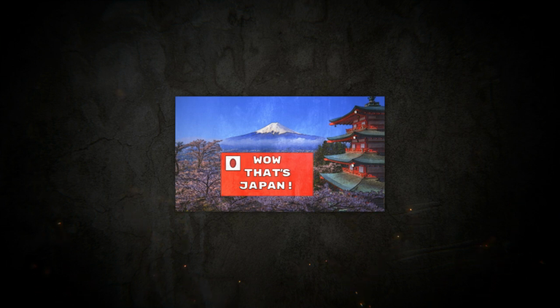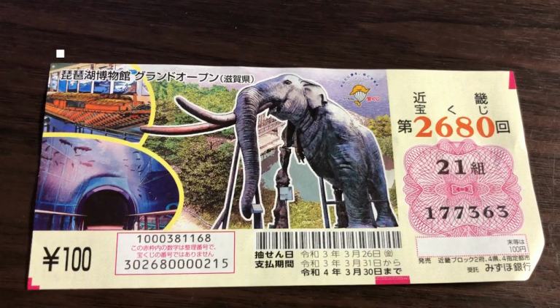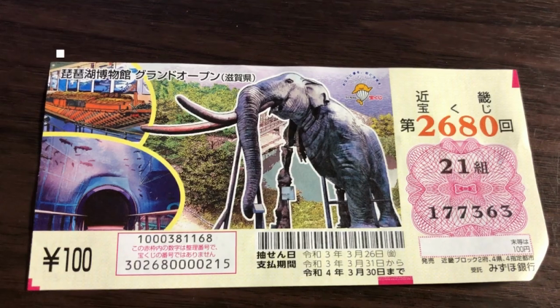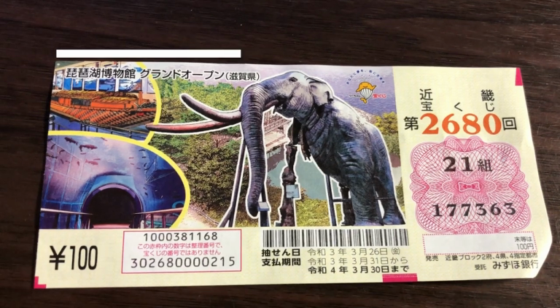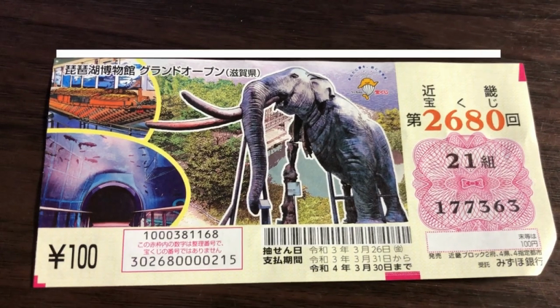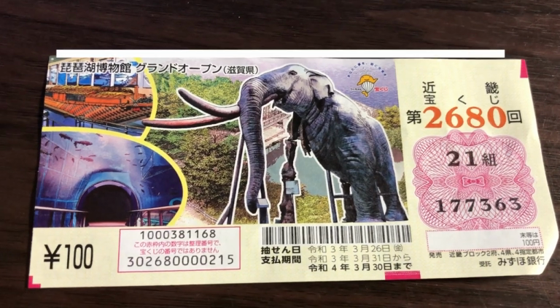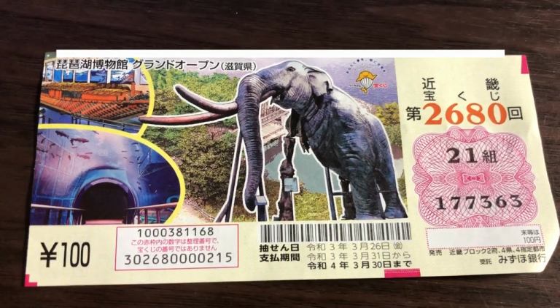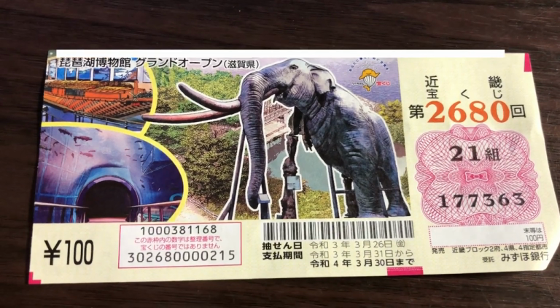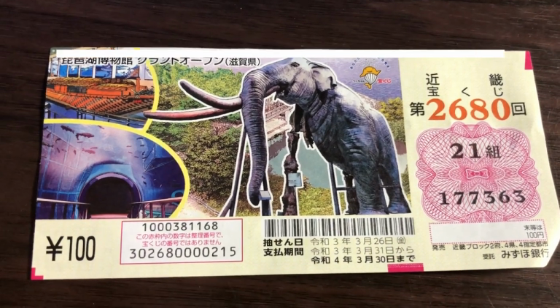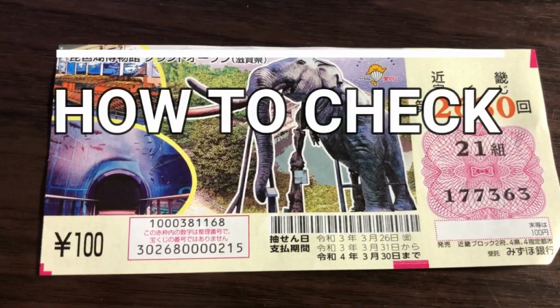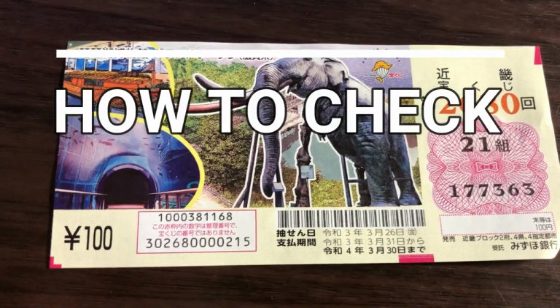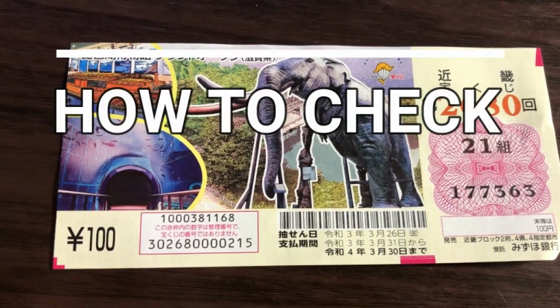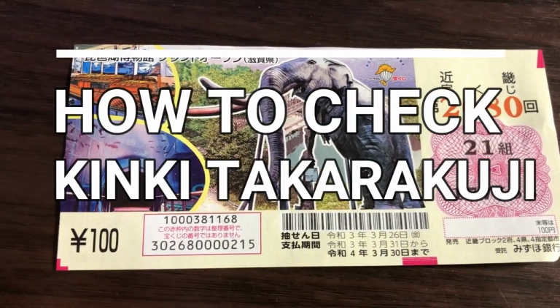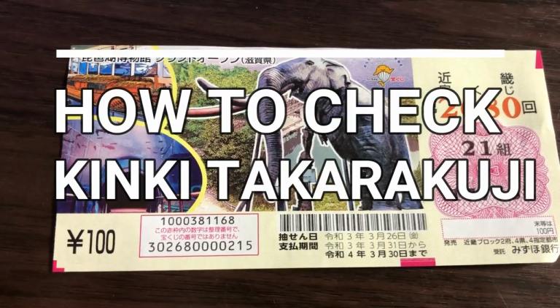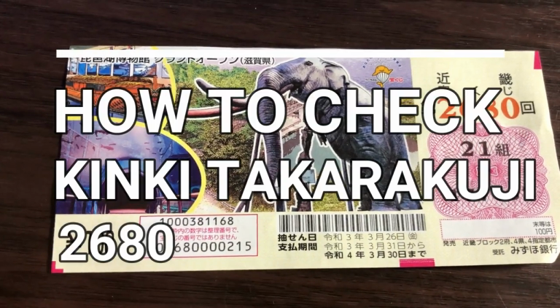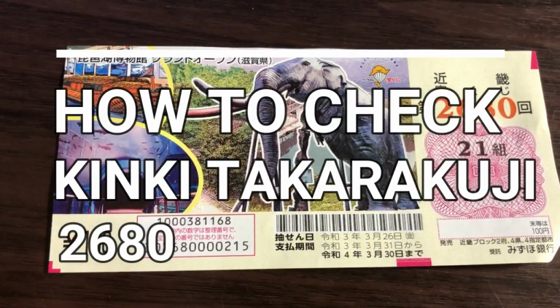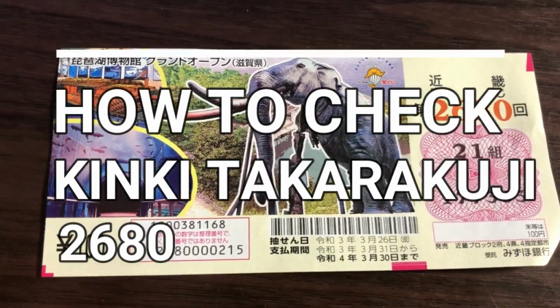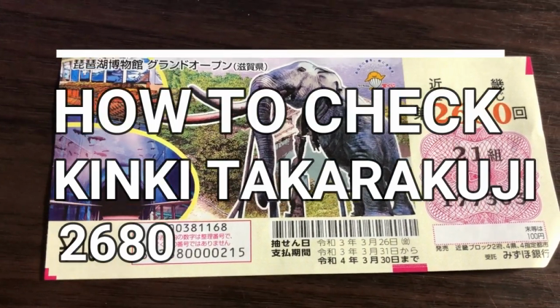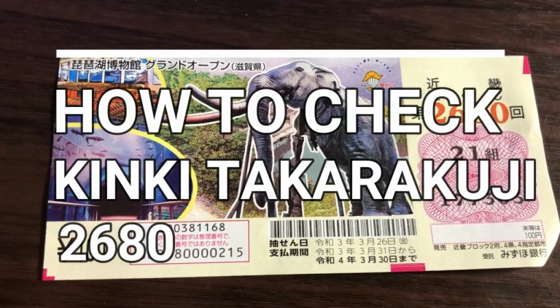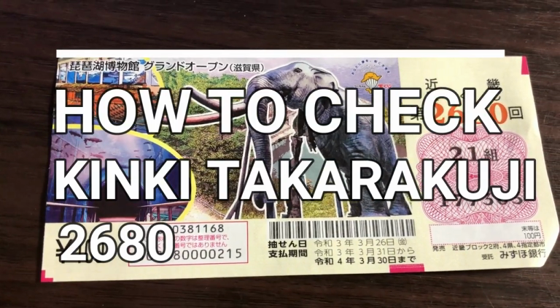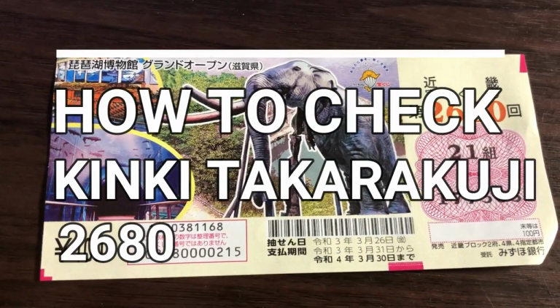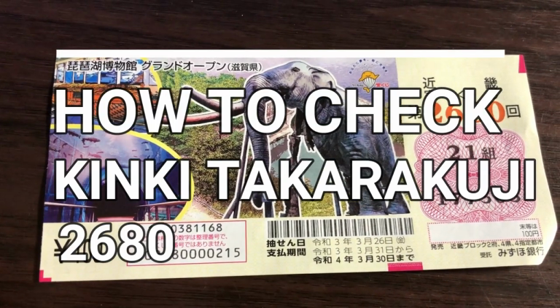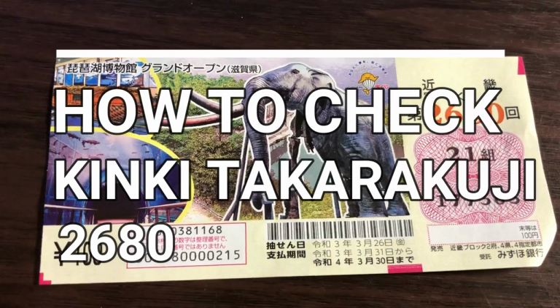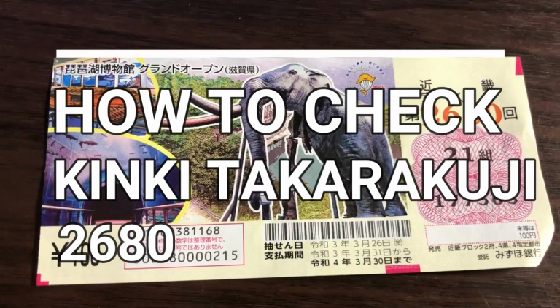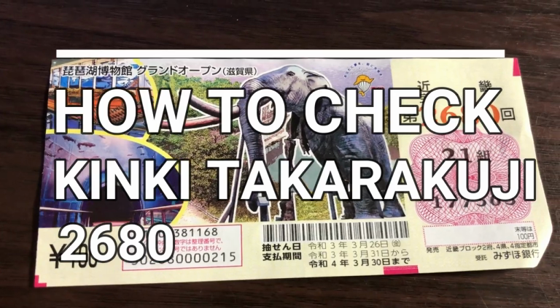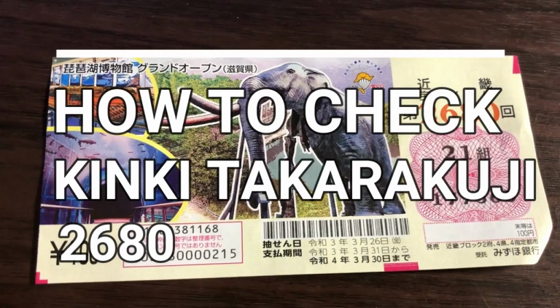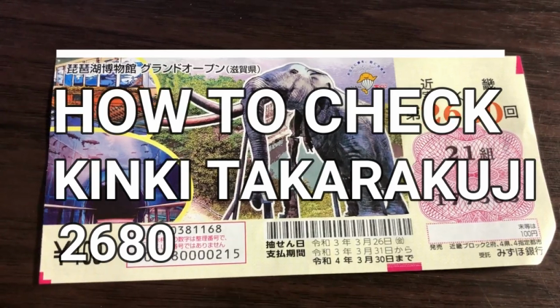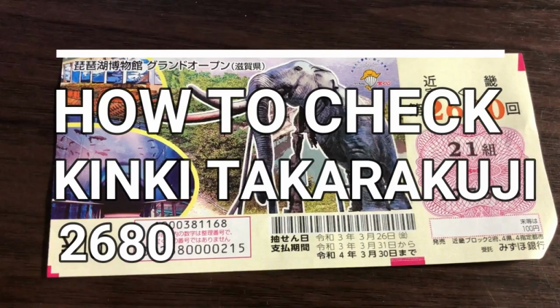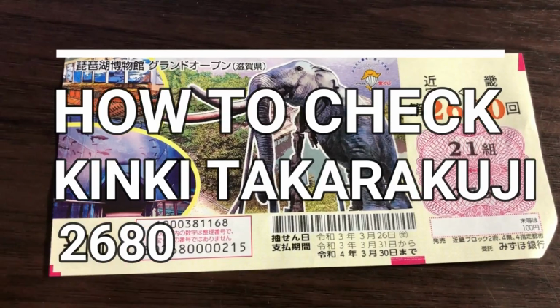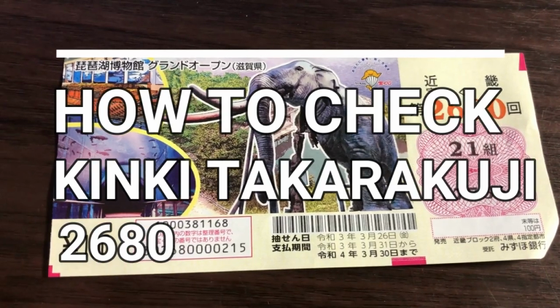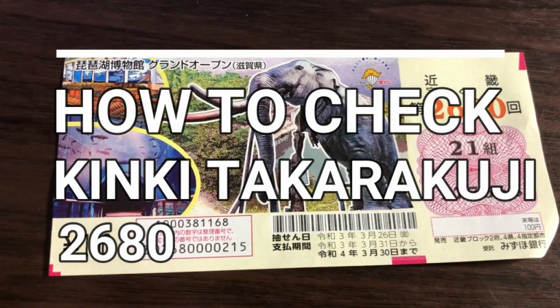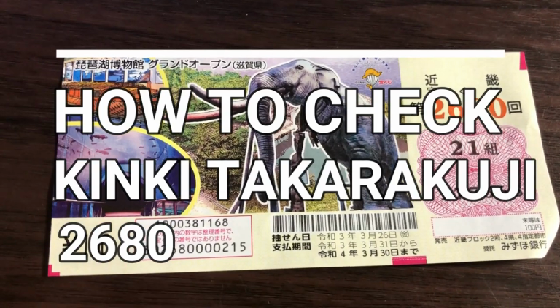Hello my lottery friends, it's James in Japan. It is Saturday, March 27th, 2021.